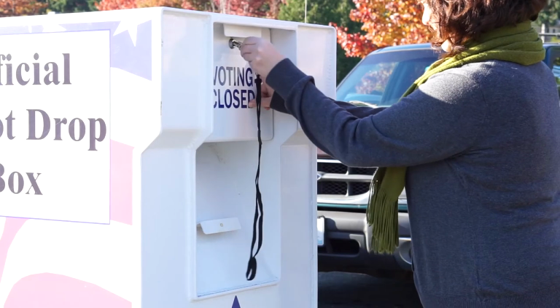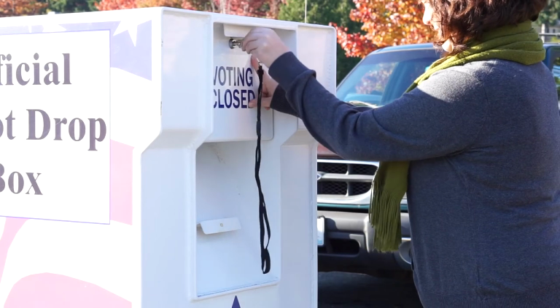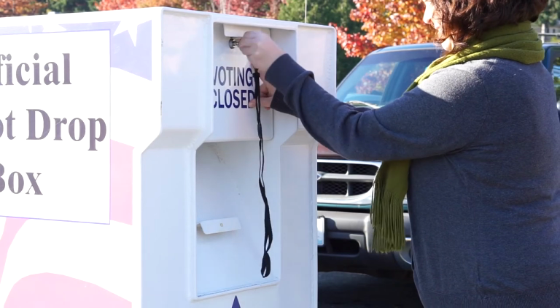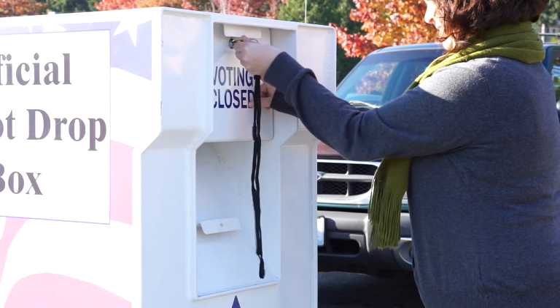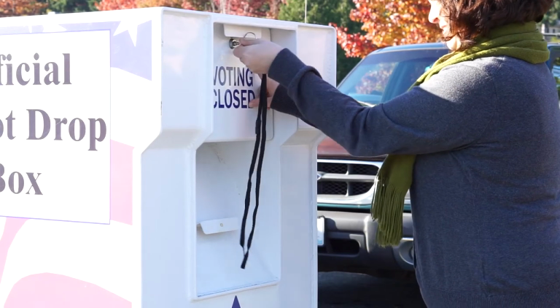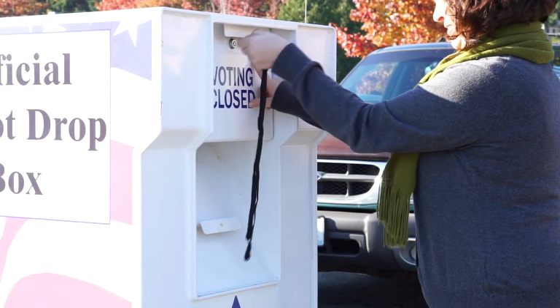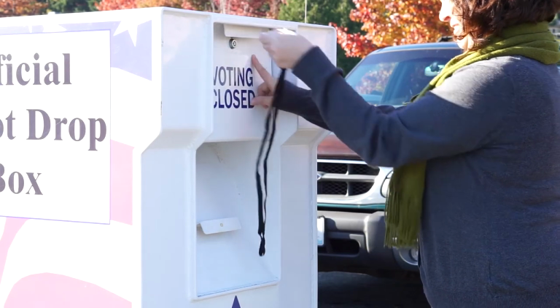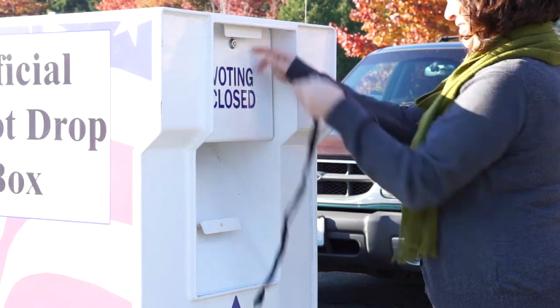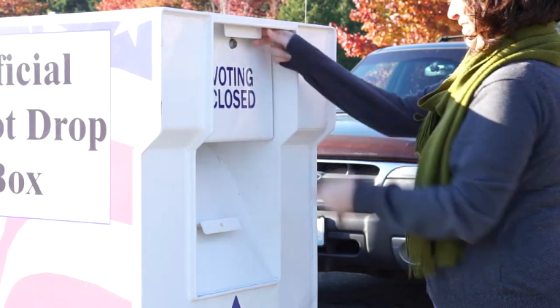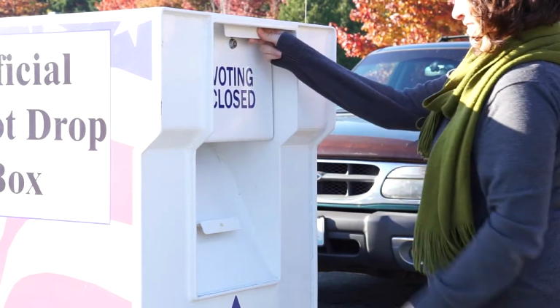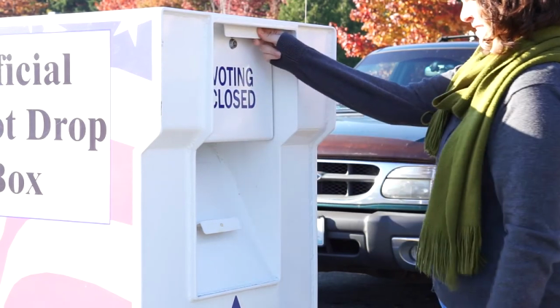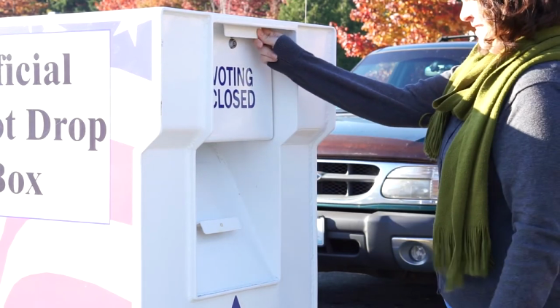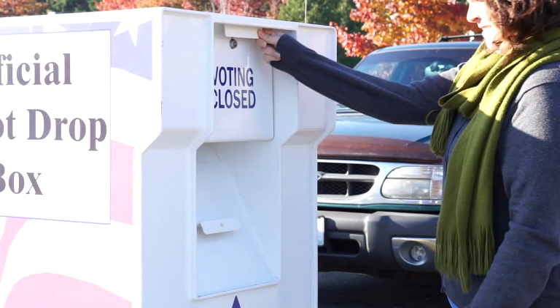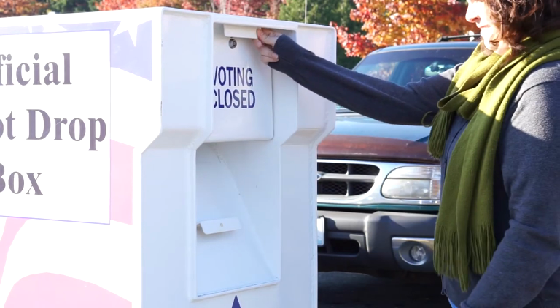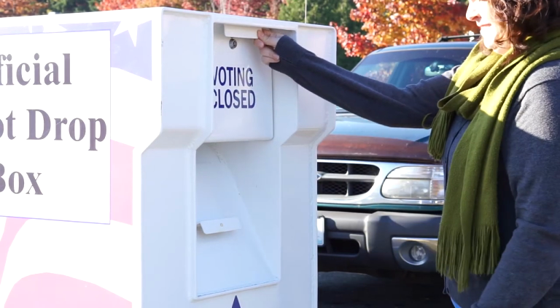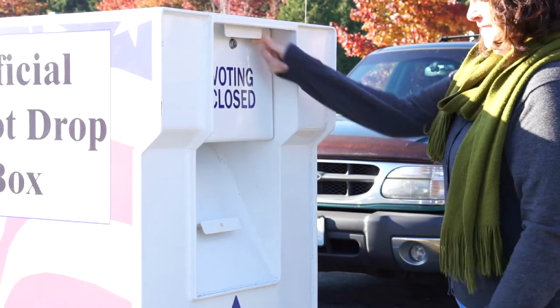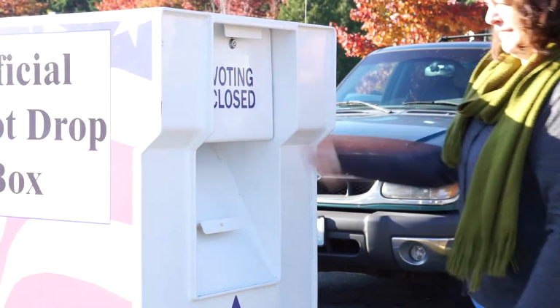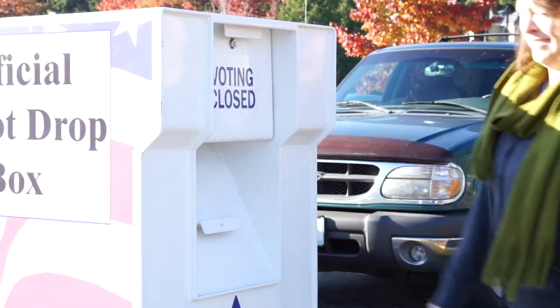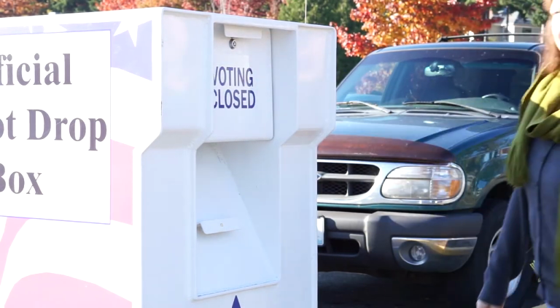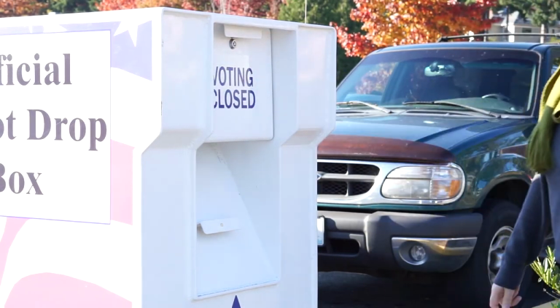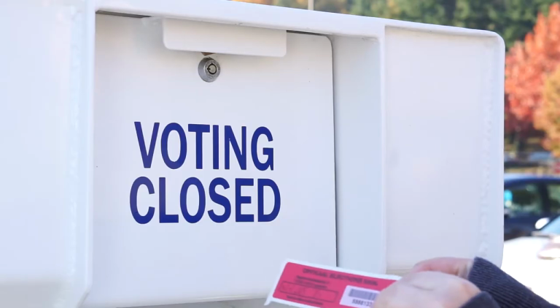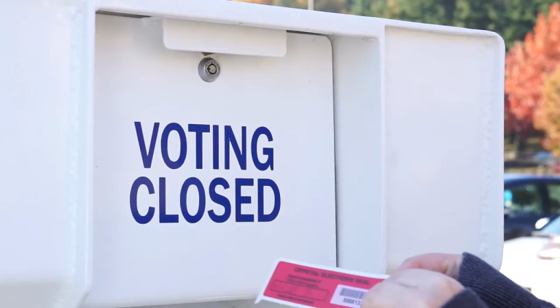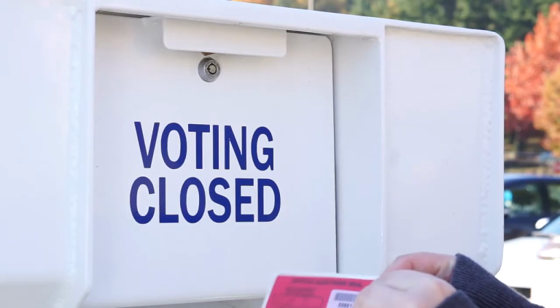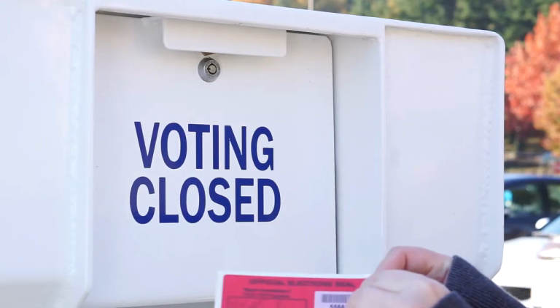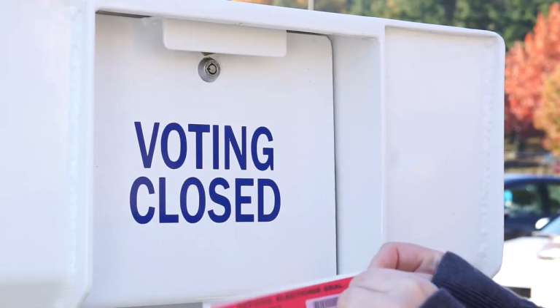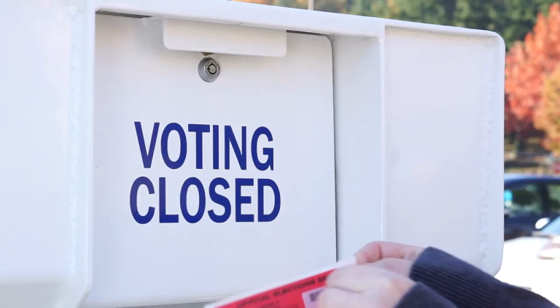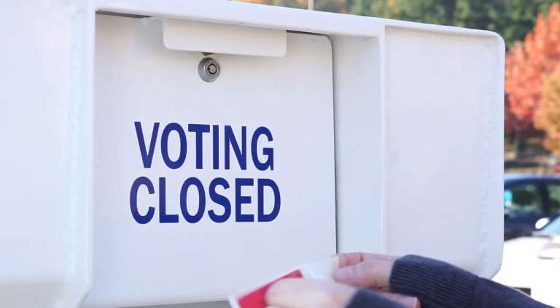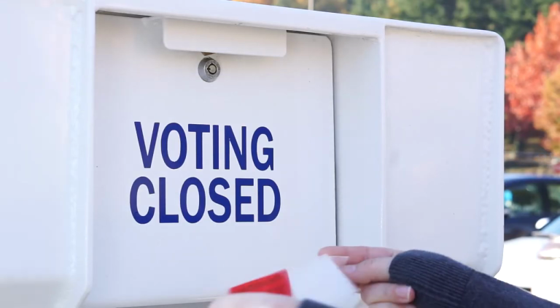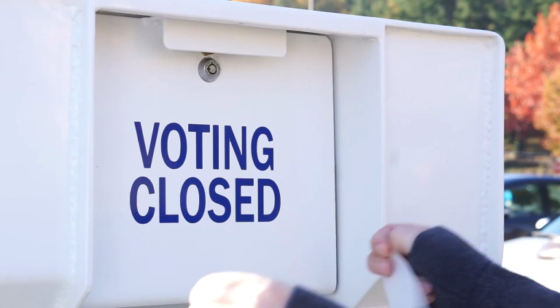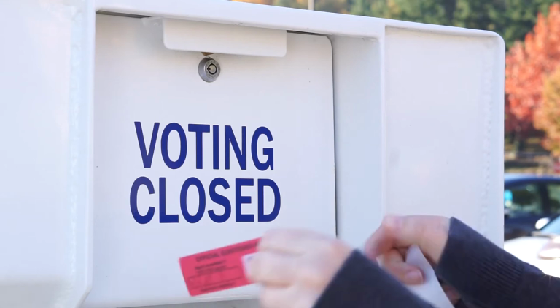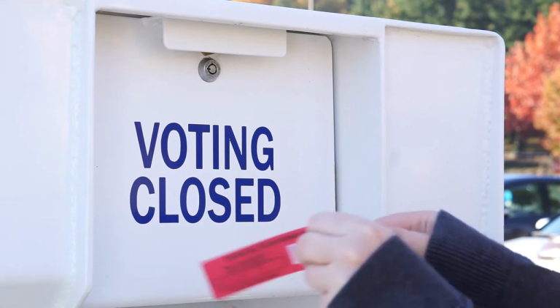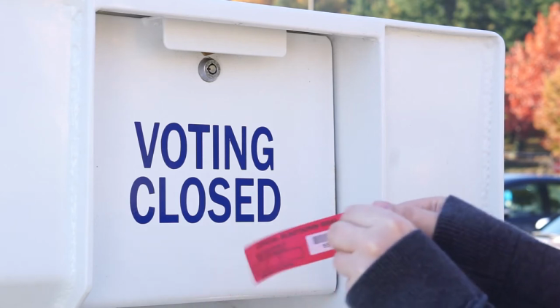When you are finished, call the elections office to inform them that the dropbox is locked.